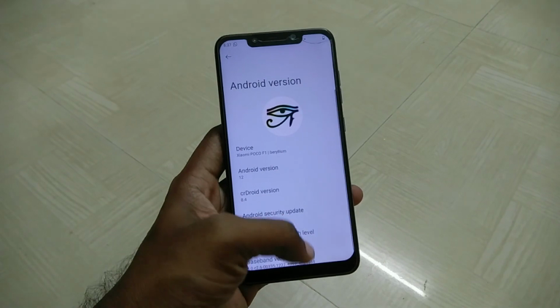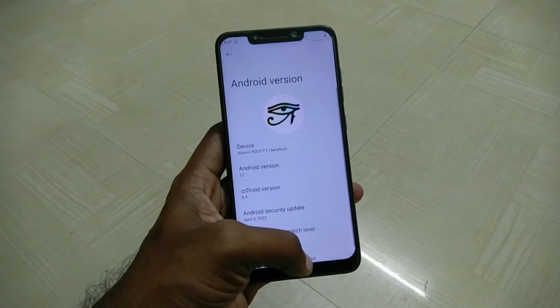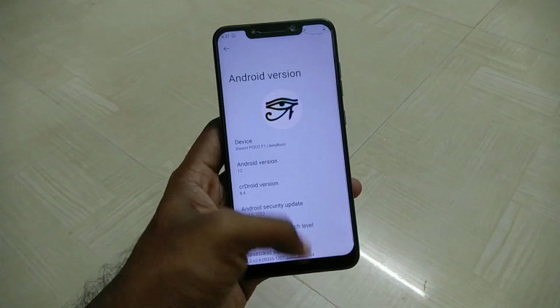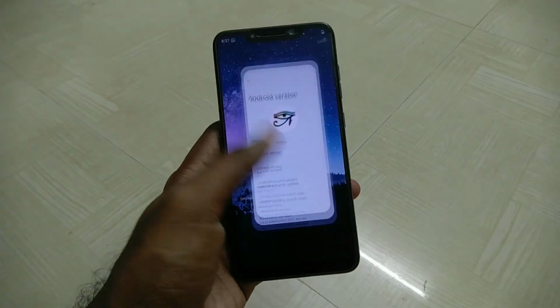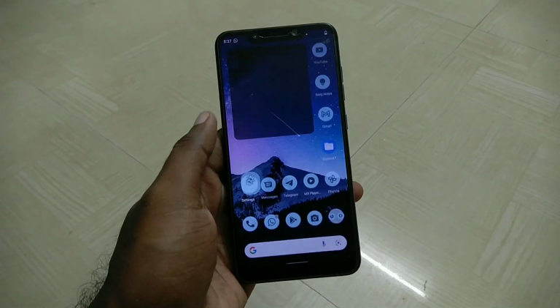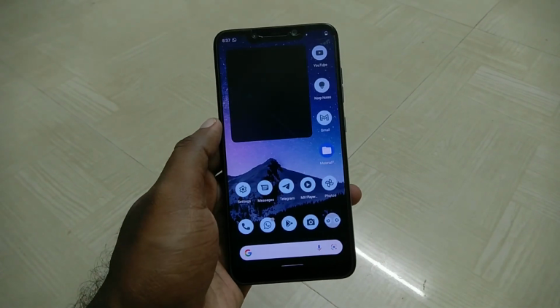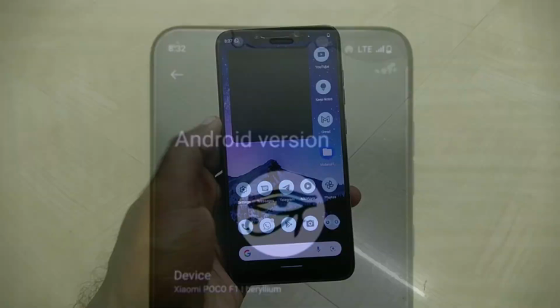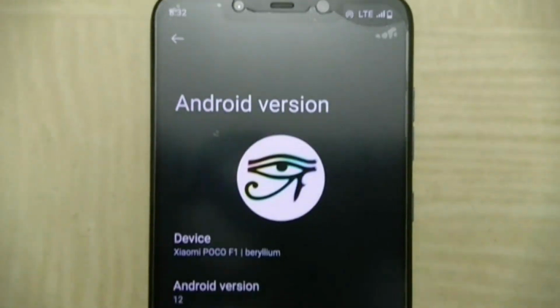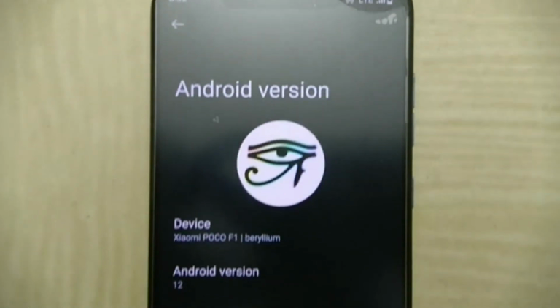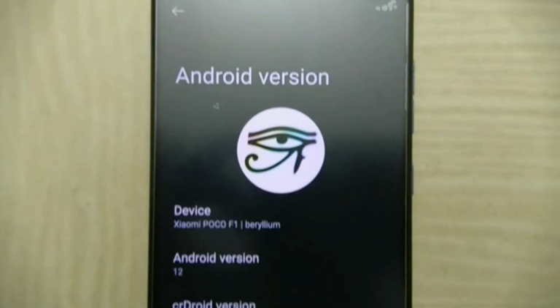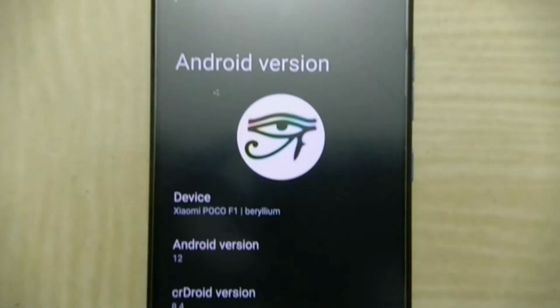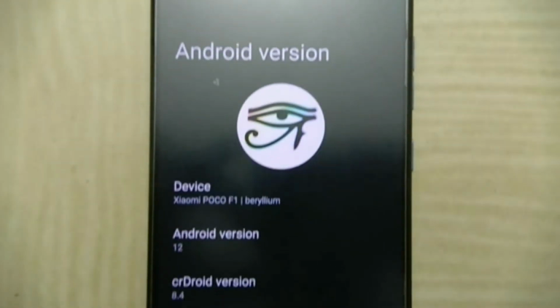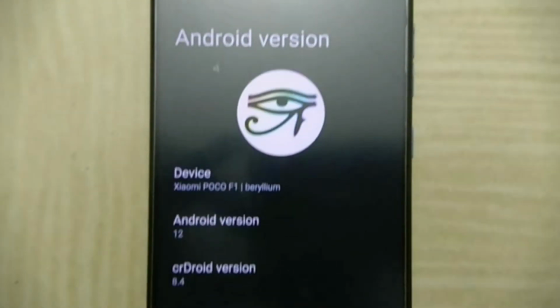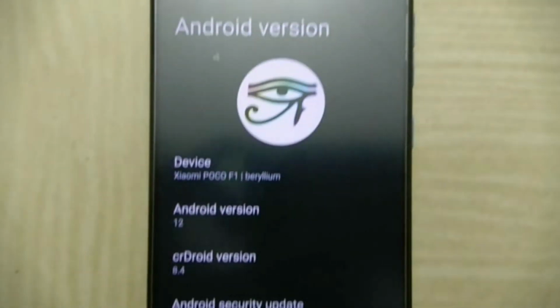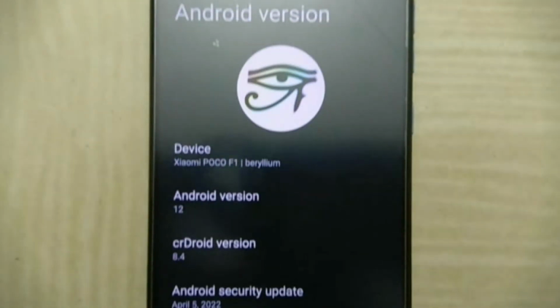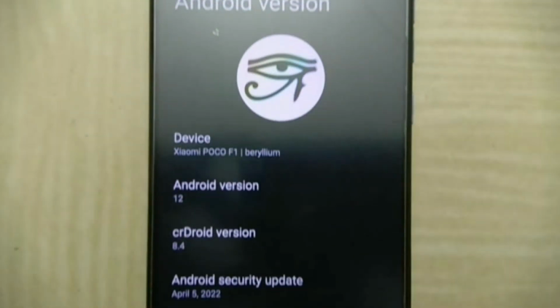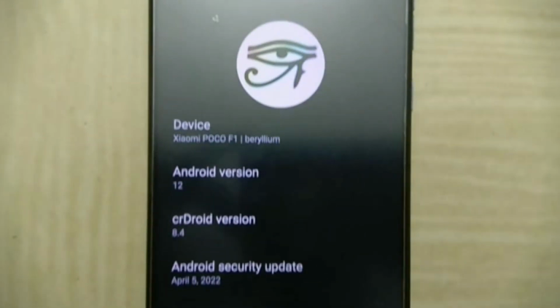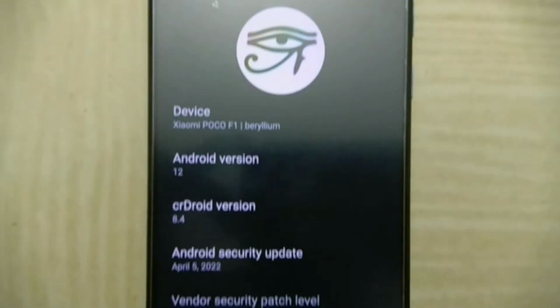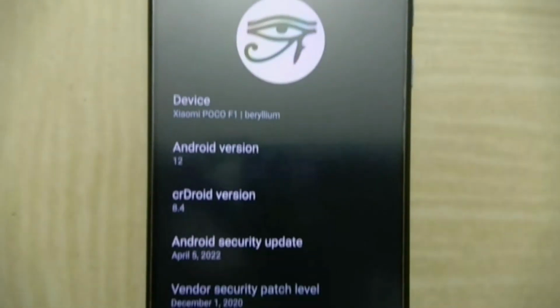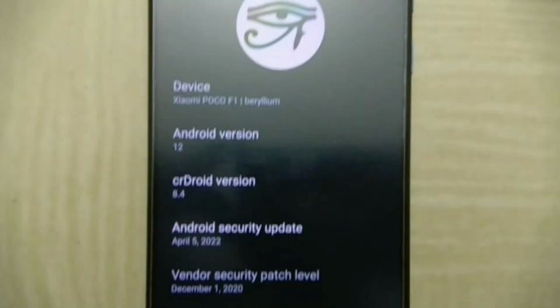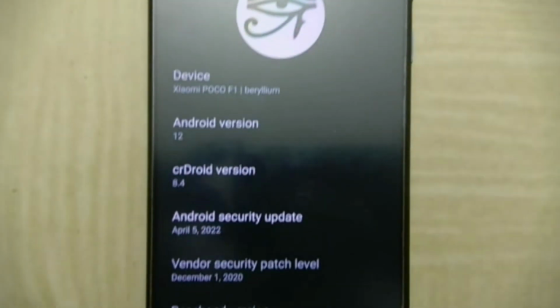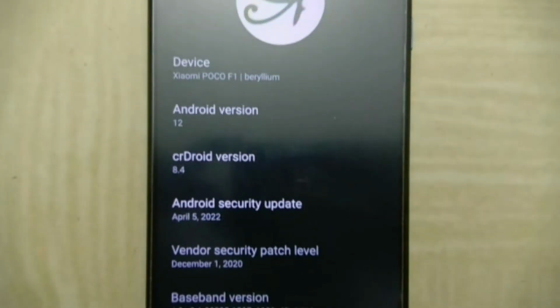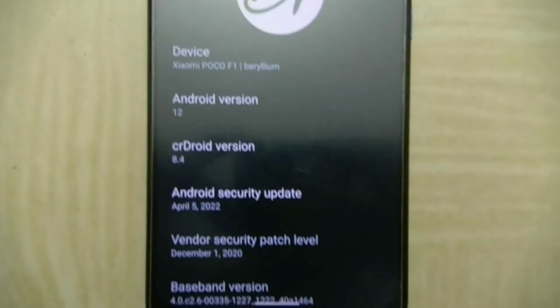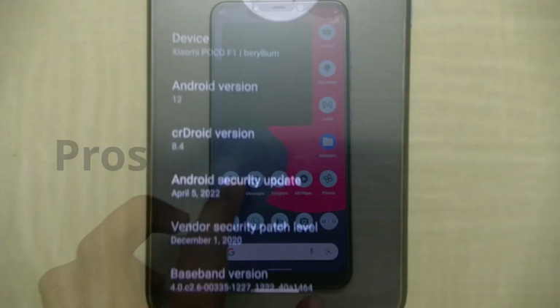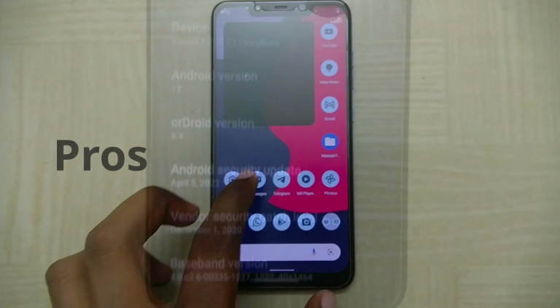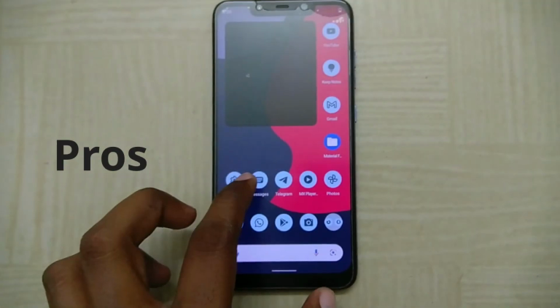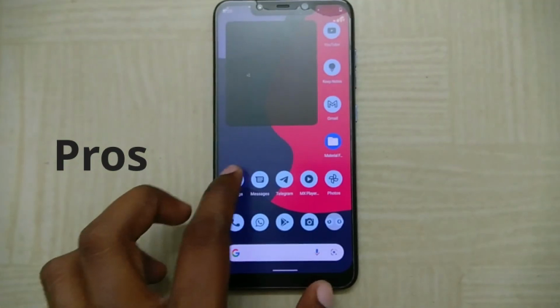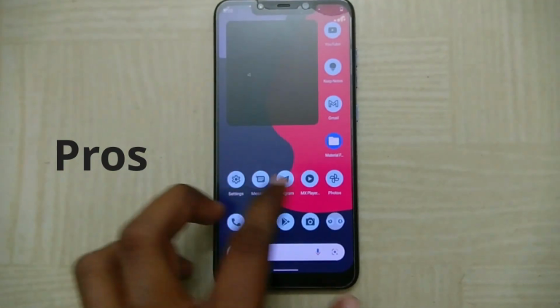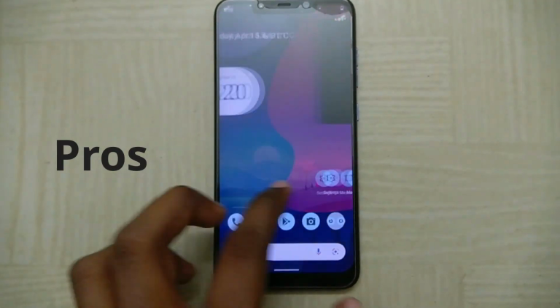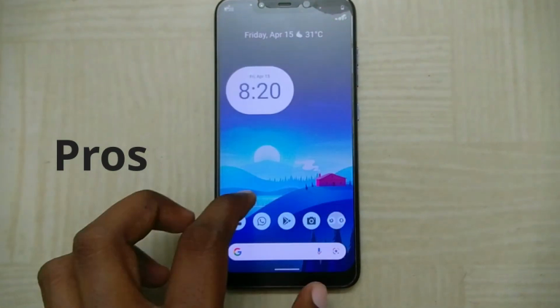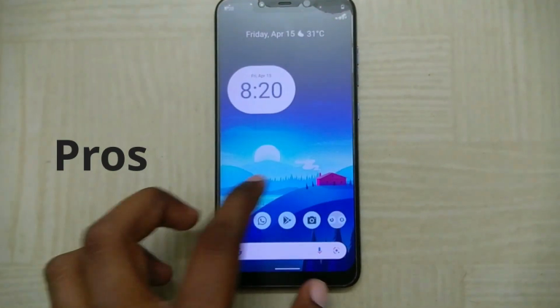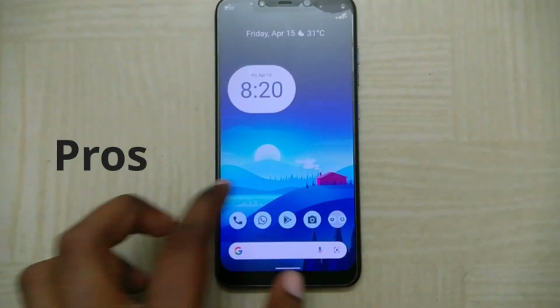This is based on Android 12L and it comes with the April security patch, which is the latest as of now. Let's start off with the pros of this ROM.